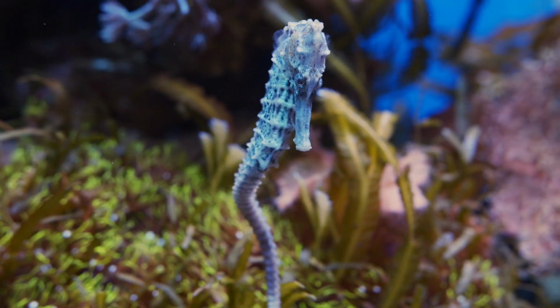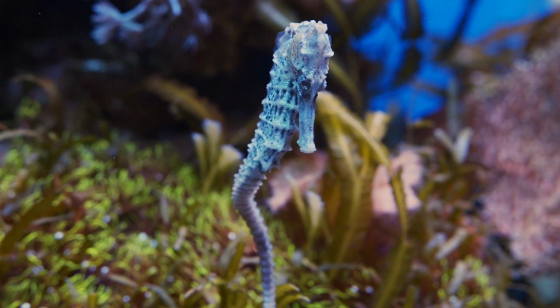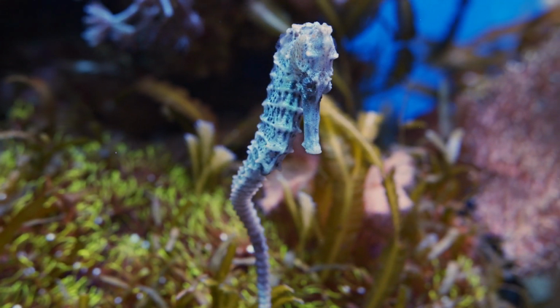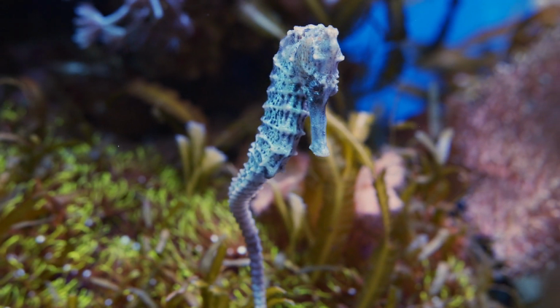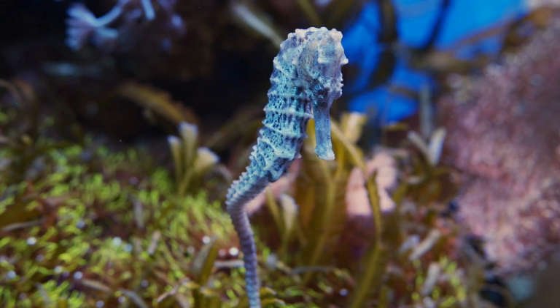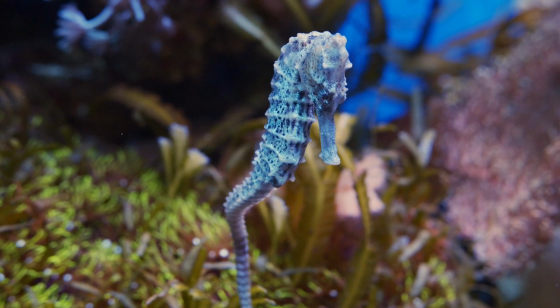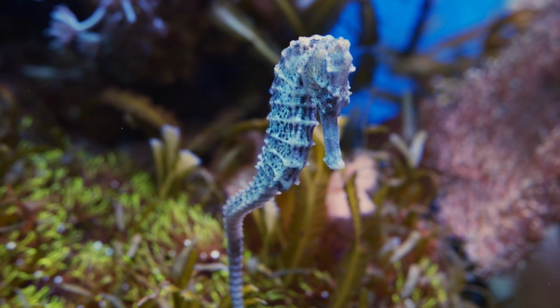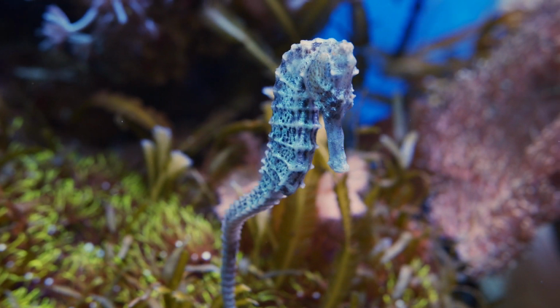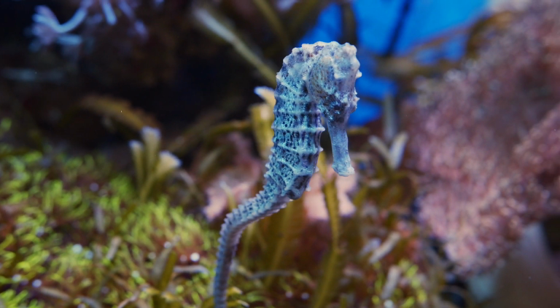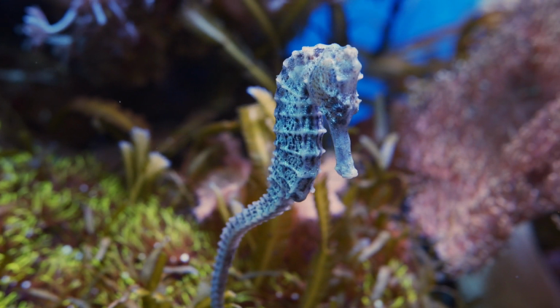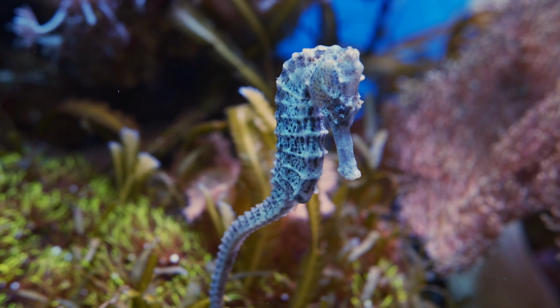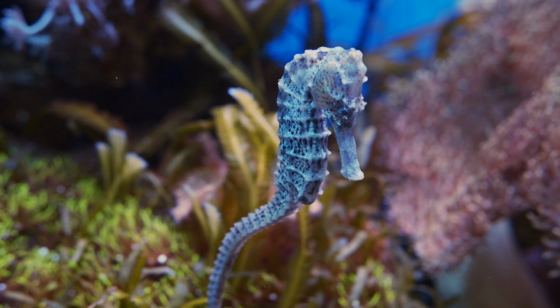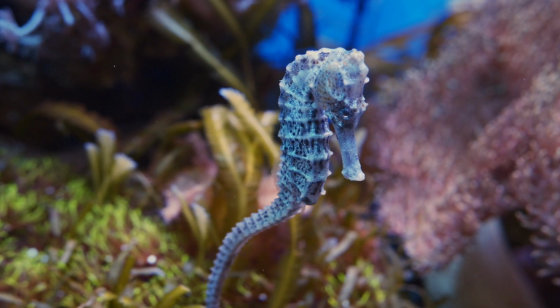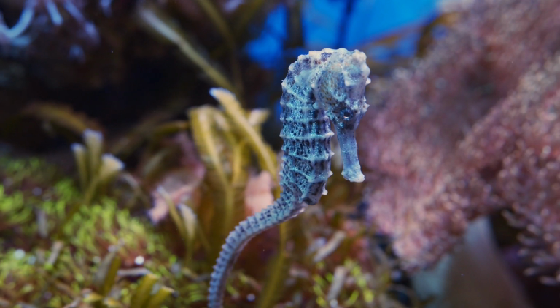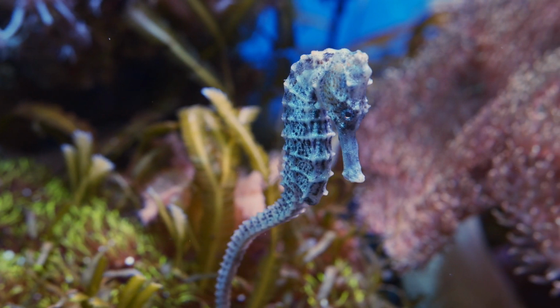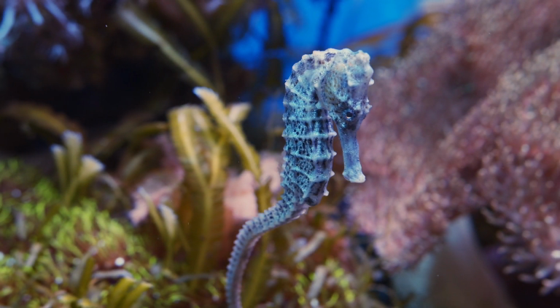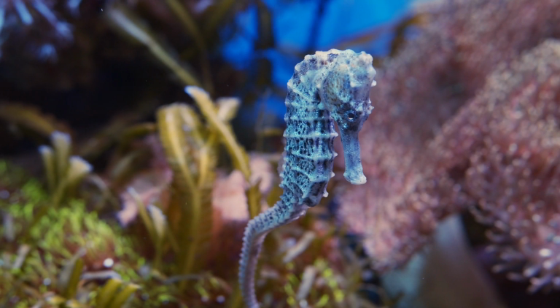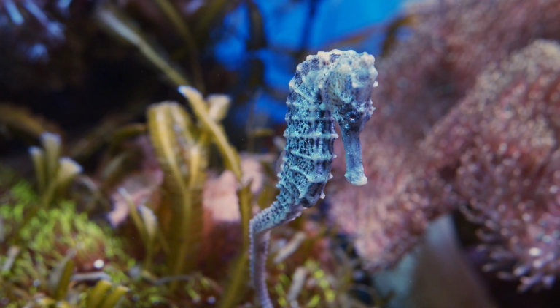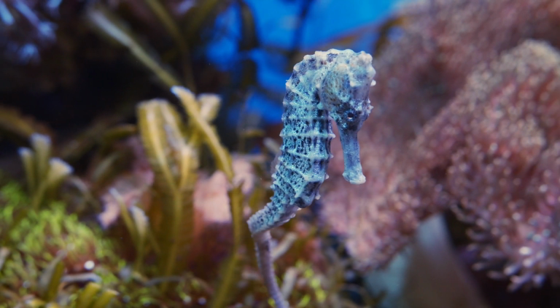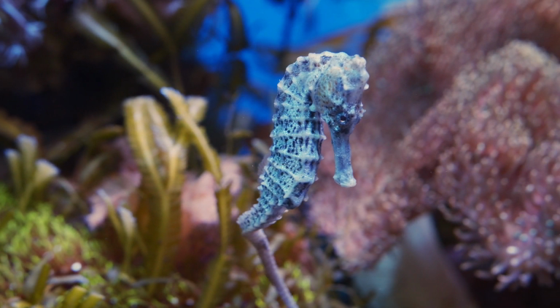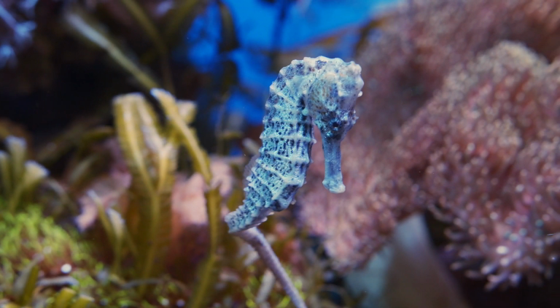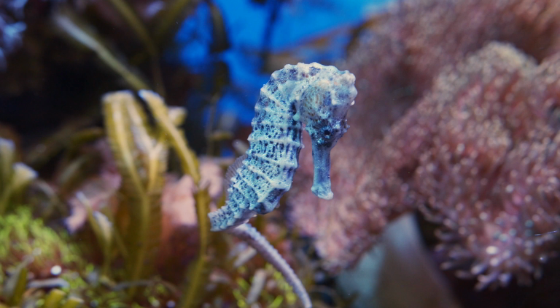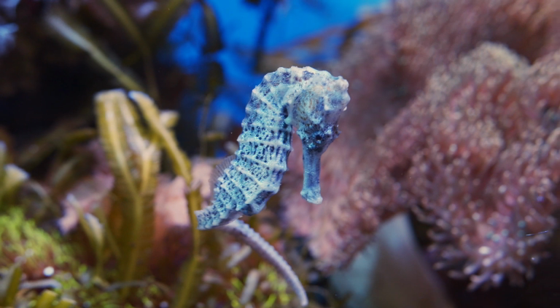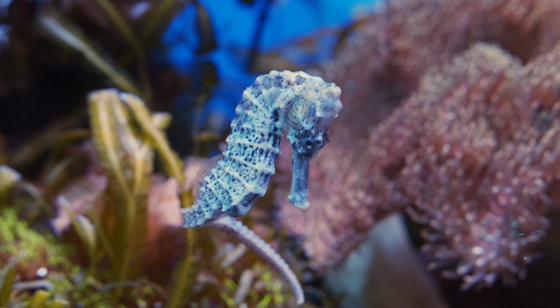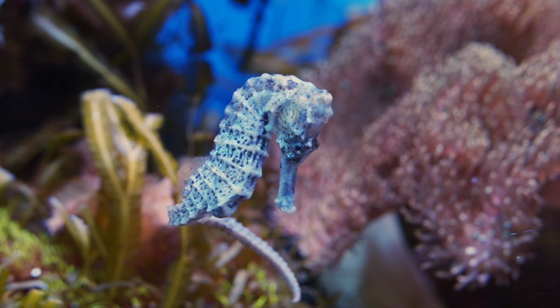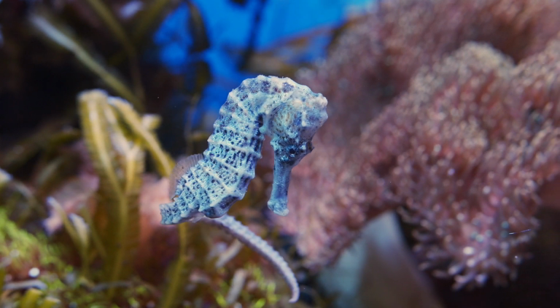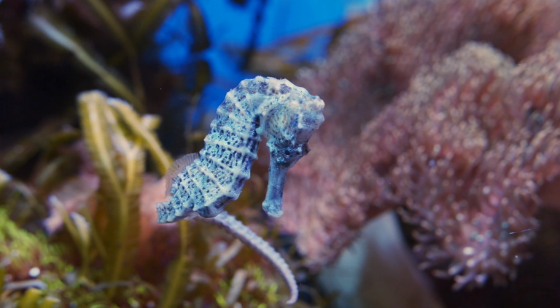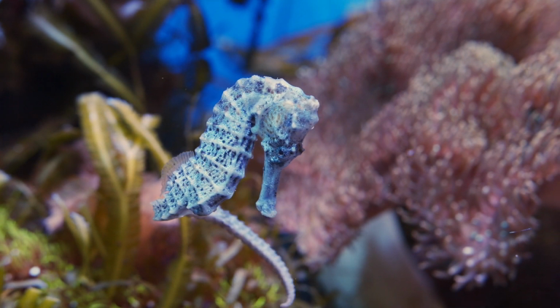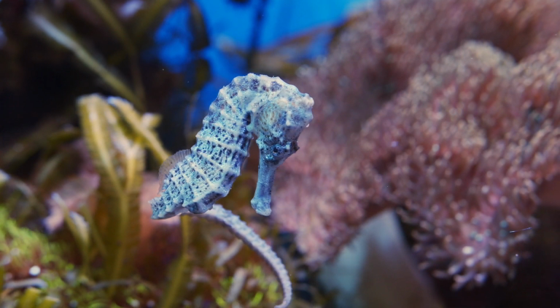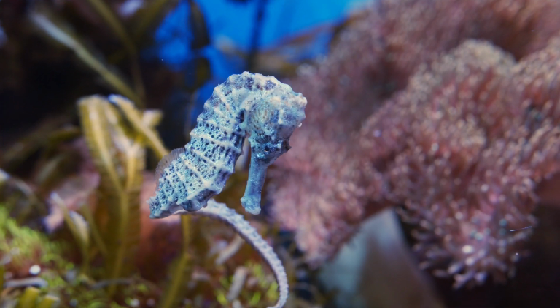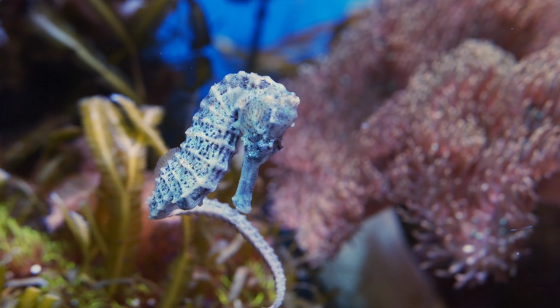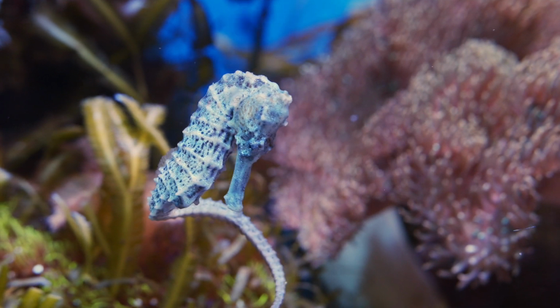Even with their difficult care, seahorses are rather short-lived. The average lifespan is about four to five years with proper care.